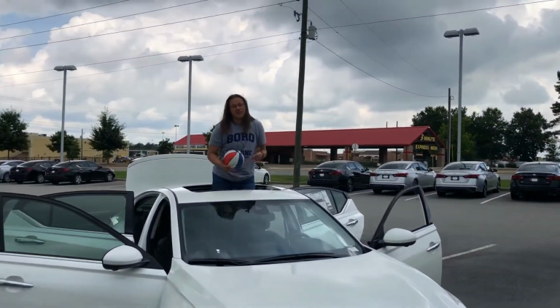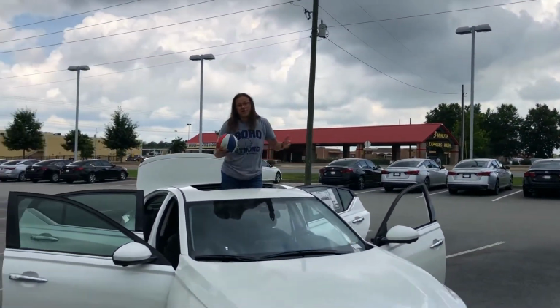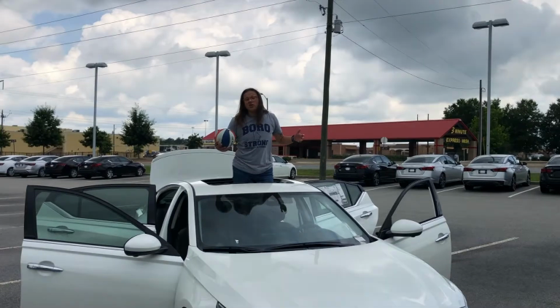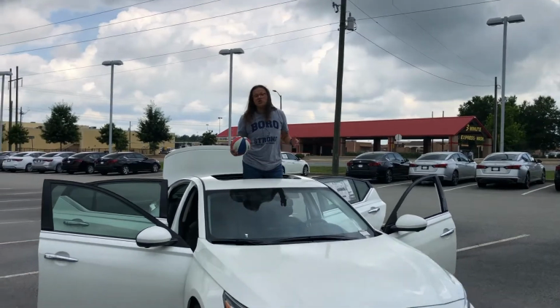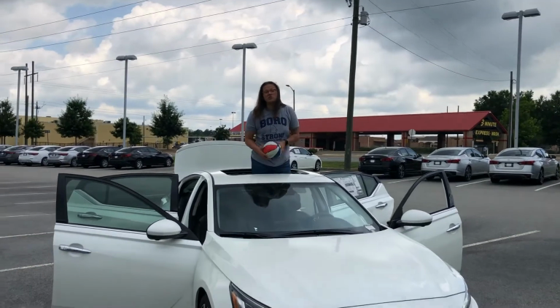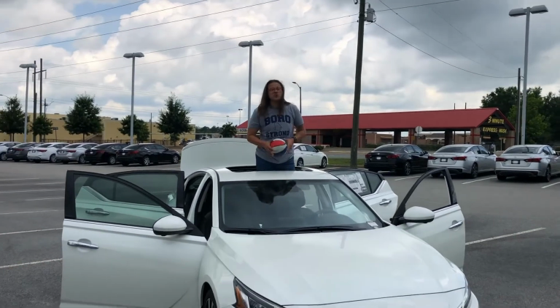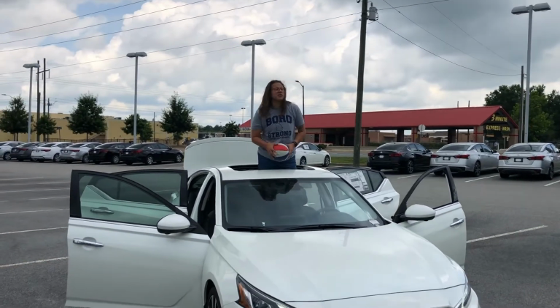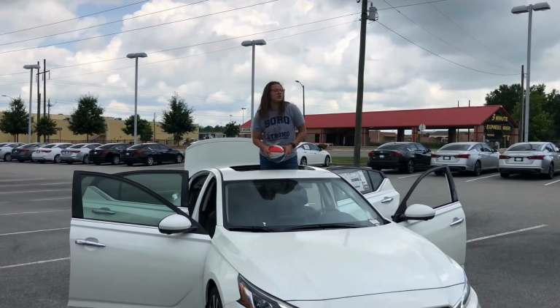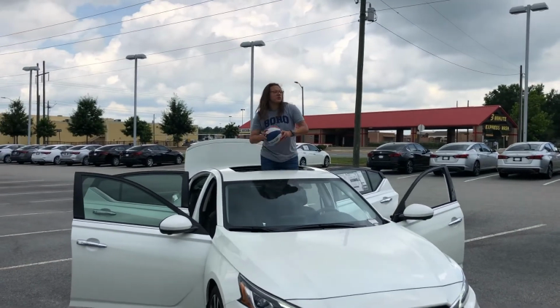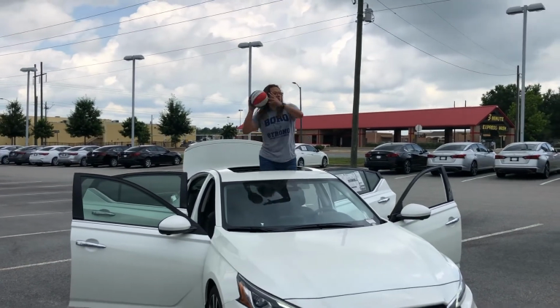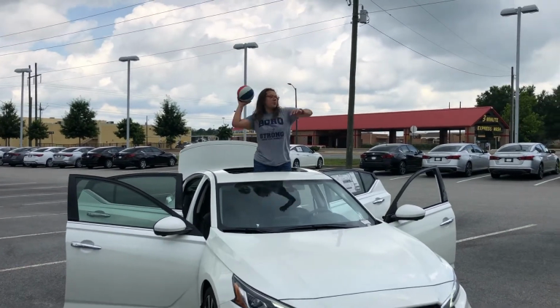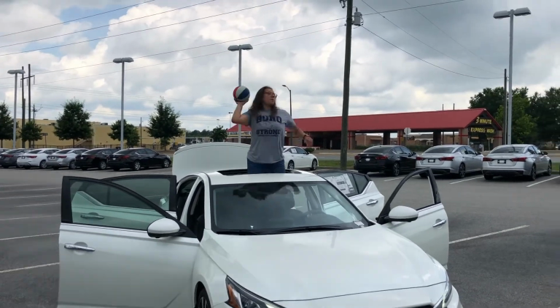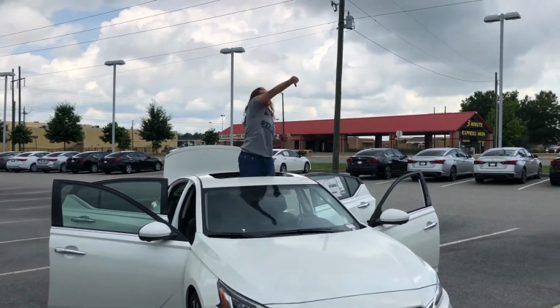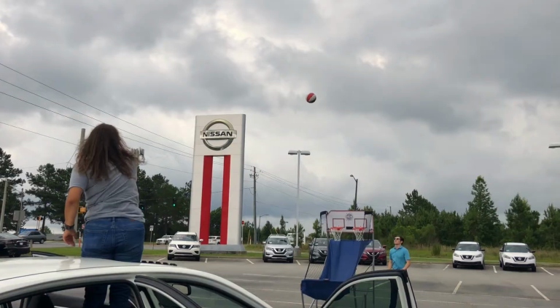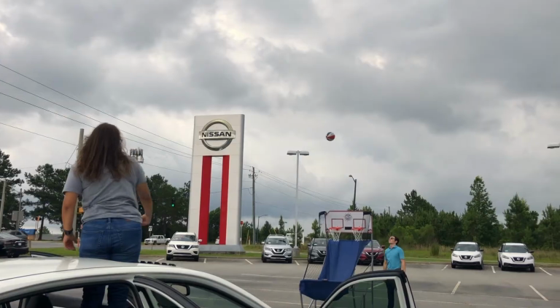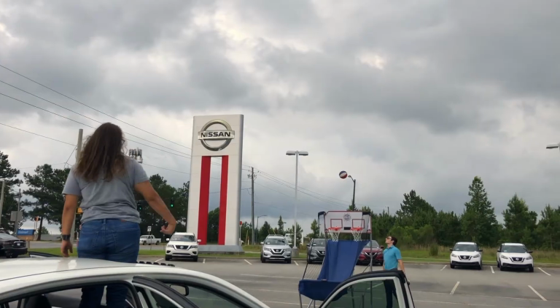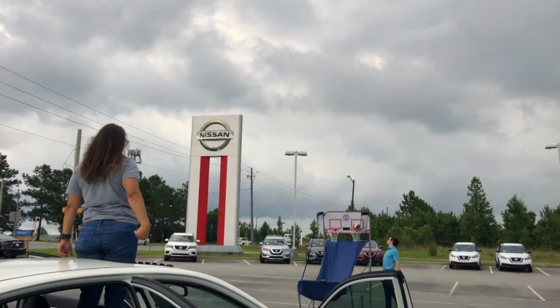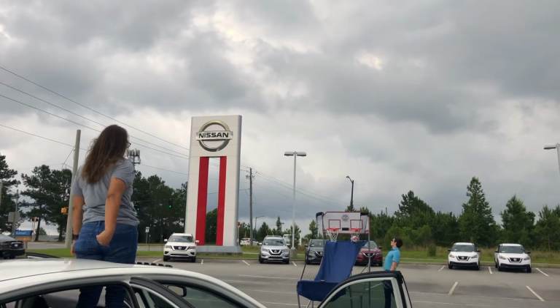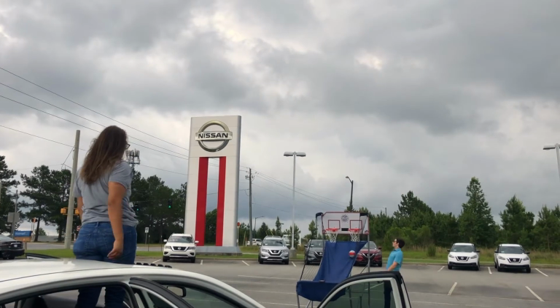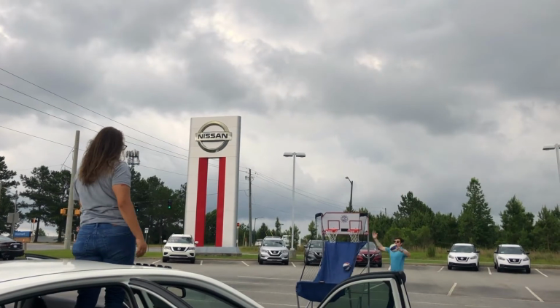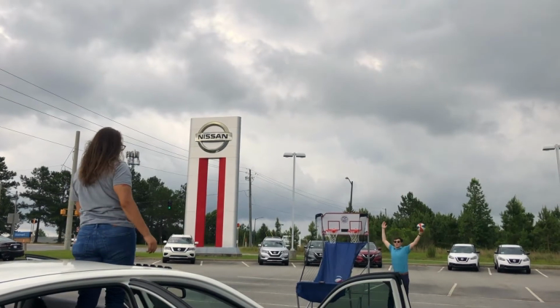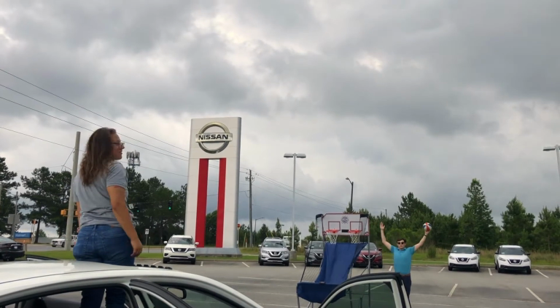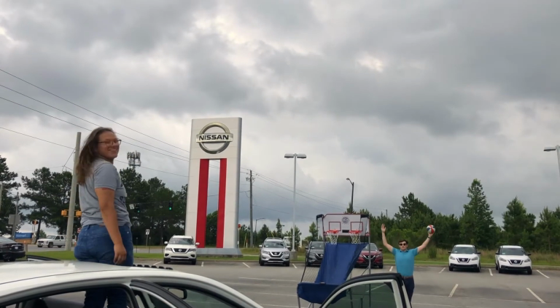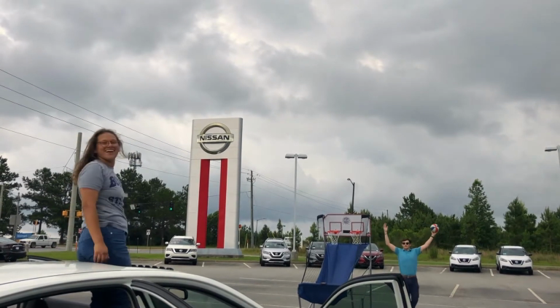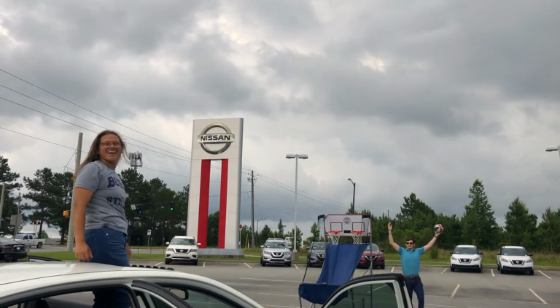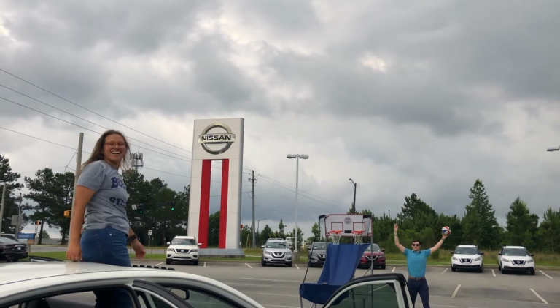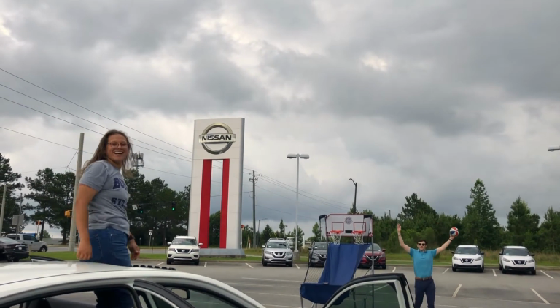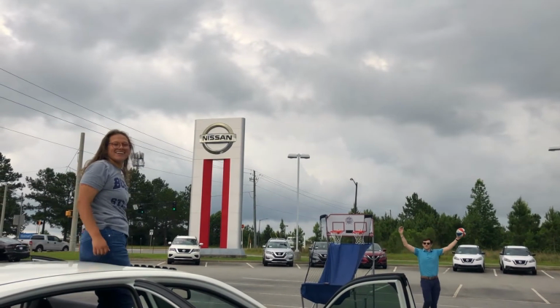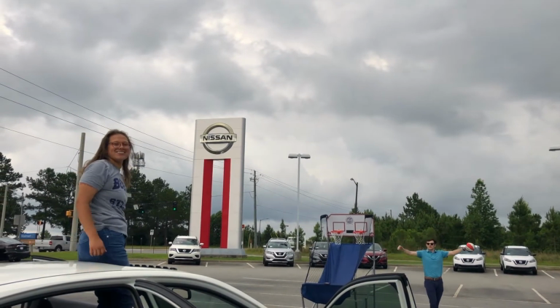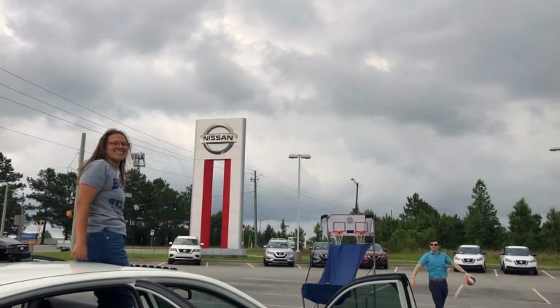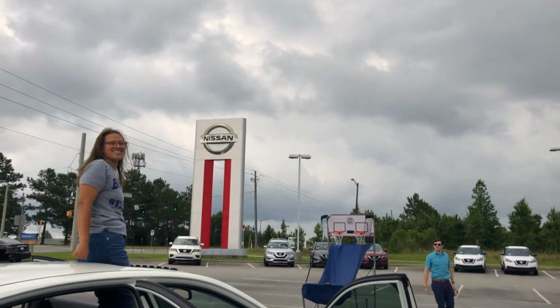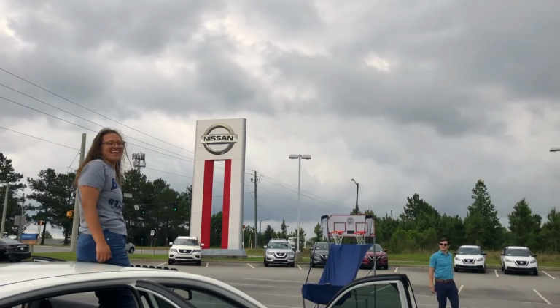And it also comes with a sweet sunroof. Come see us today!